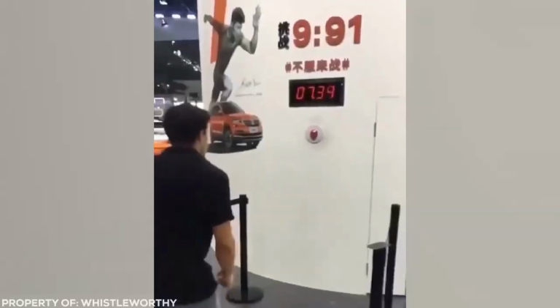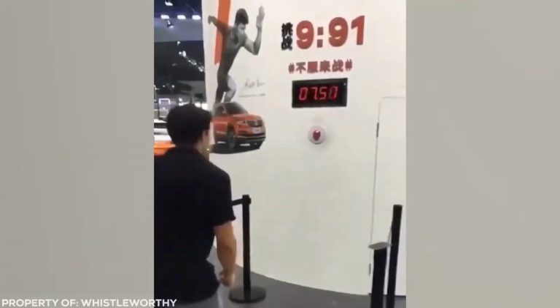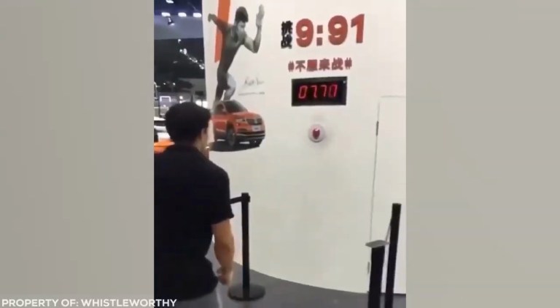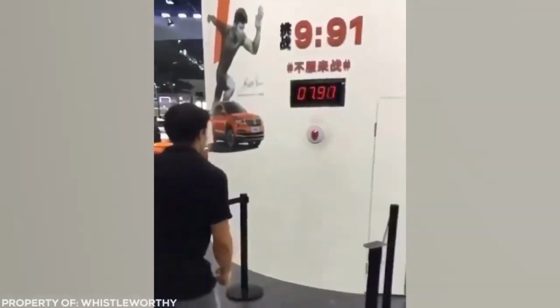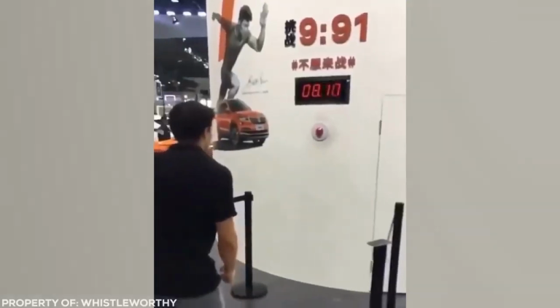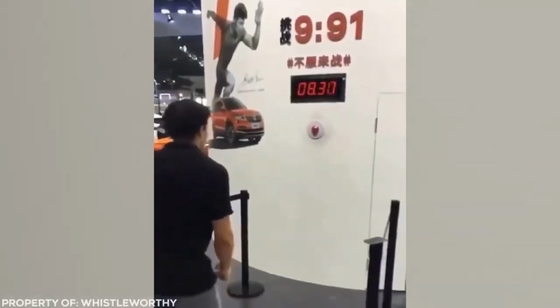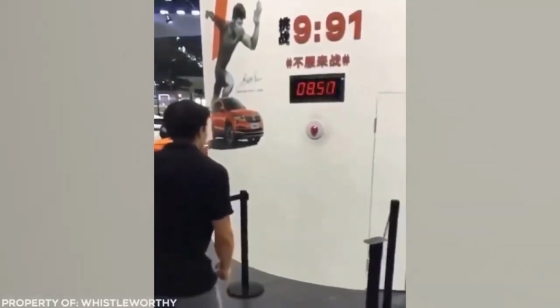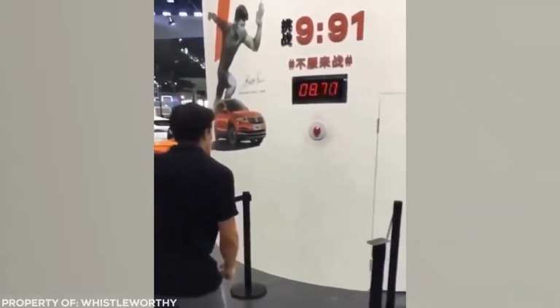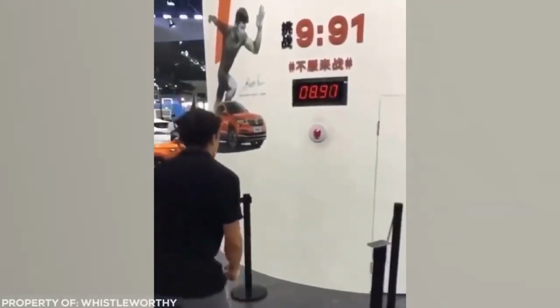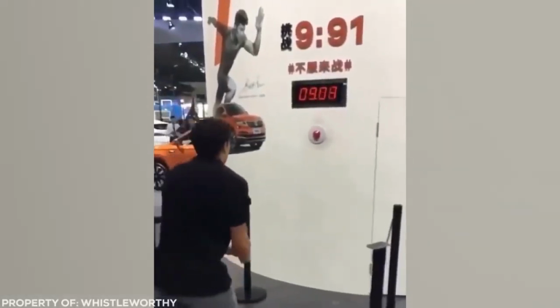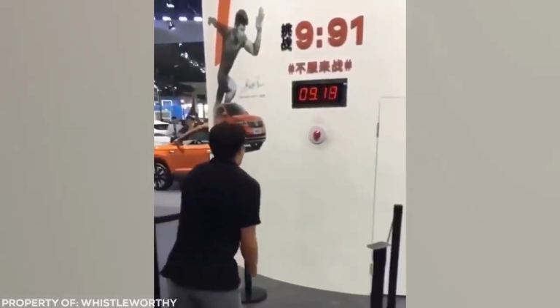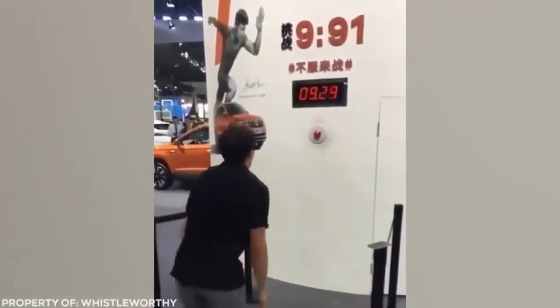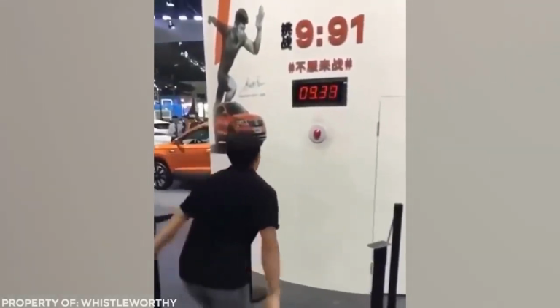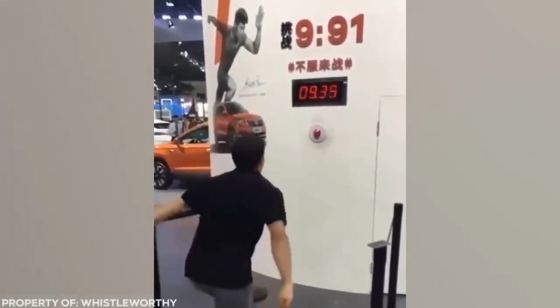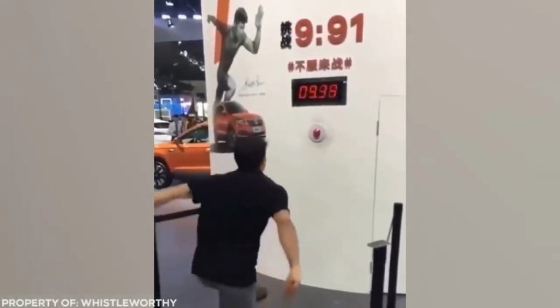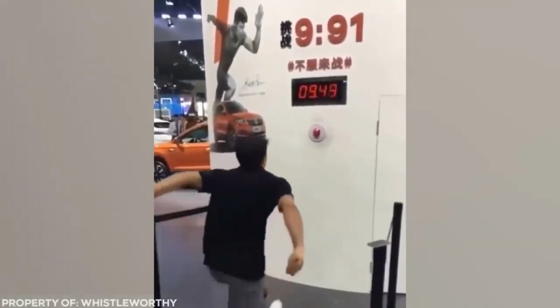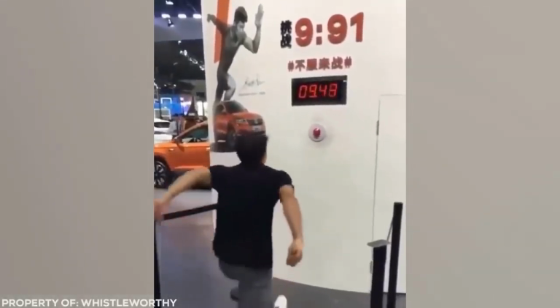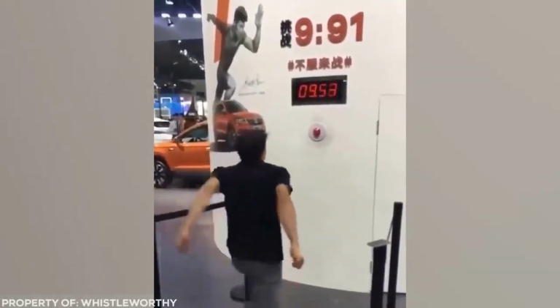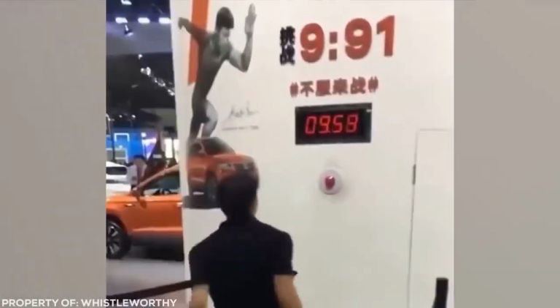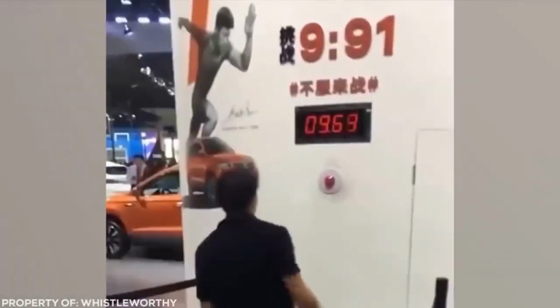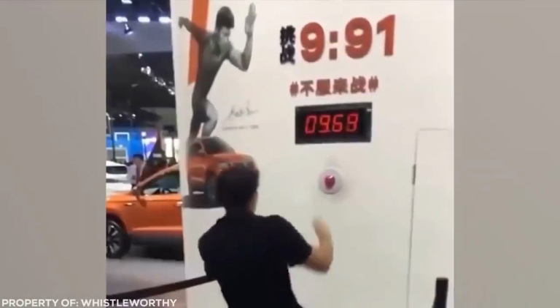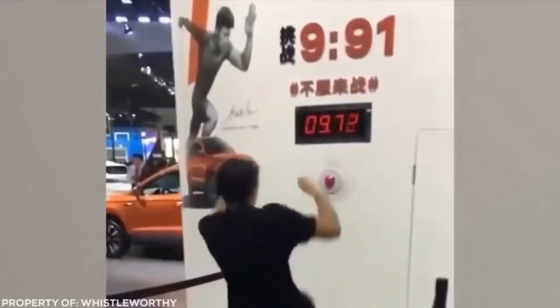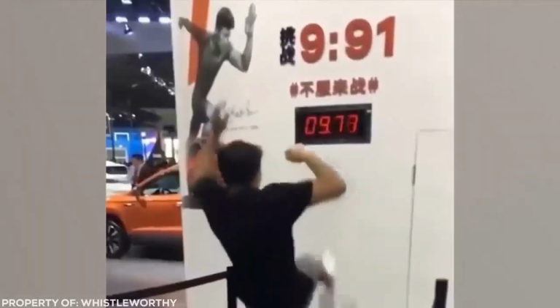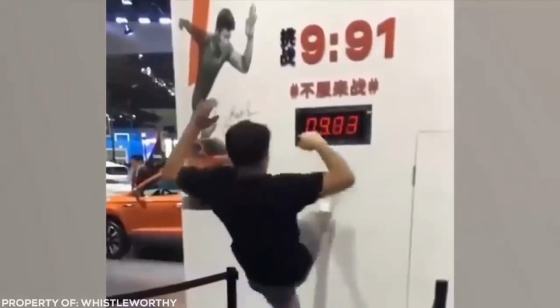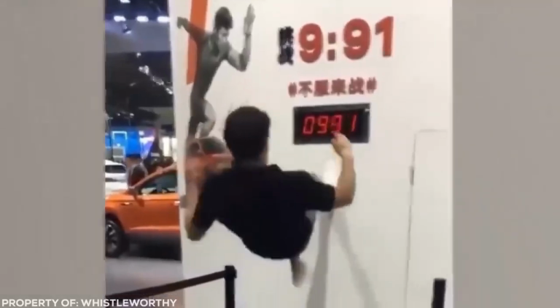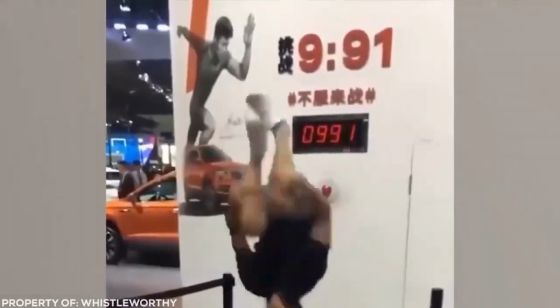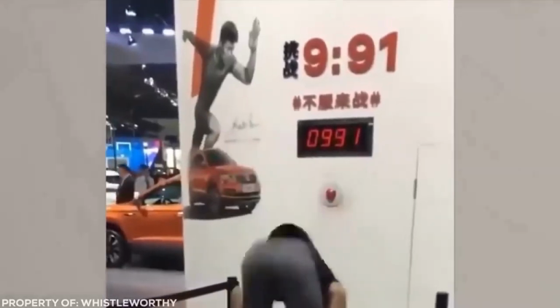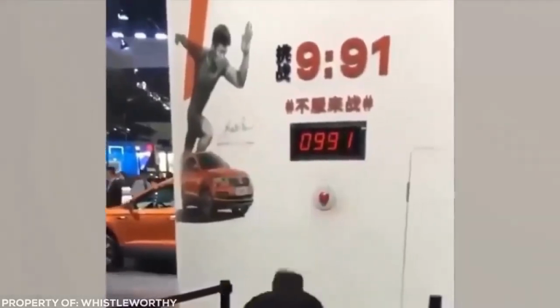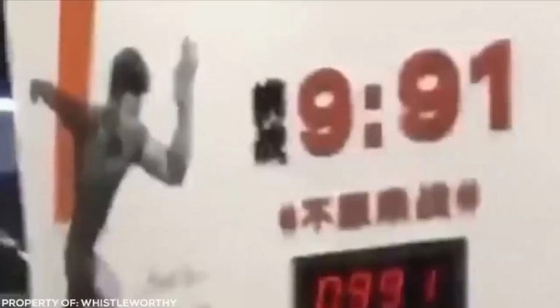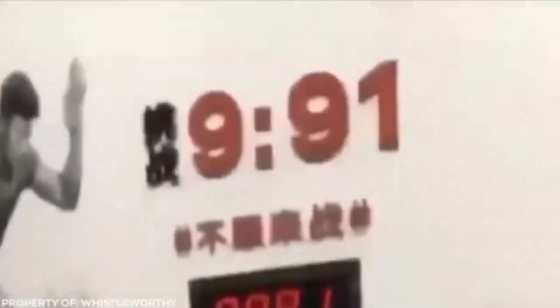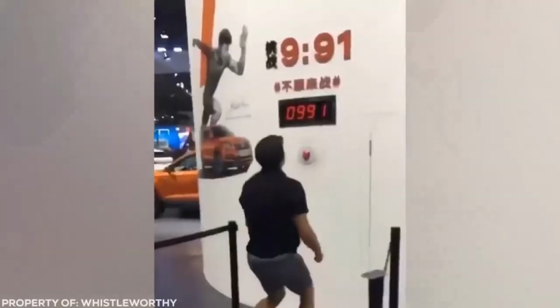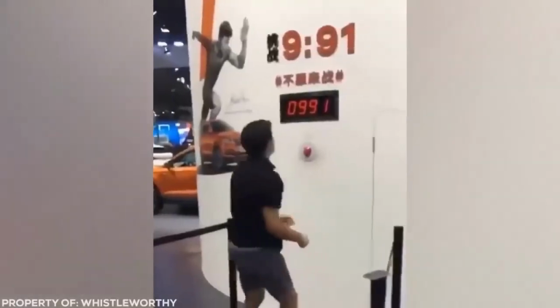Contestants have to stop the clock as close as they can to 9.91 seconds. Check out how this guy nails the perfect score.